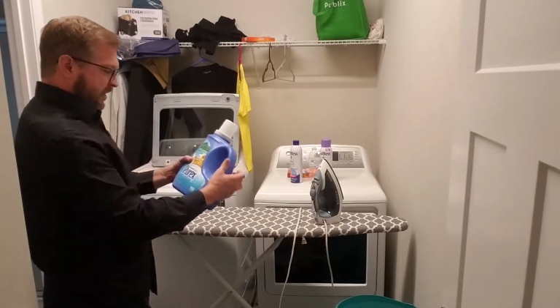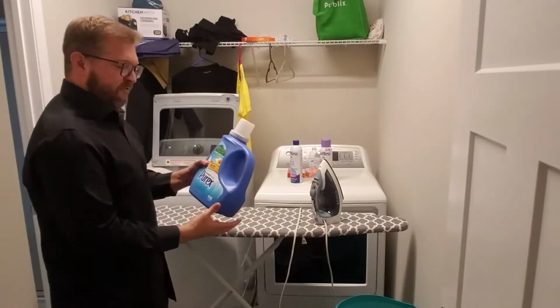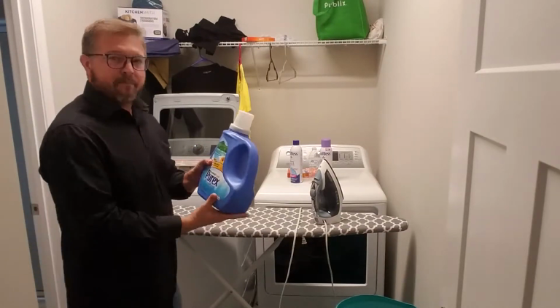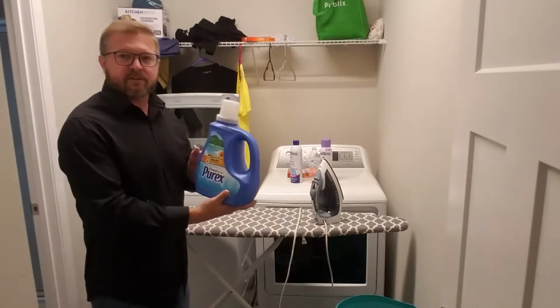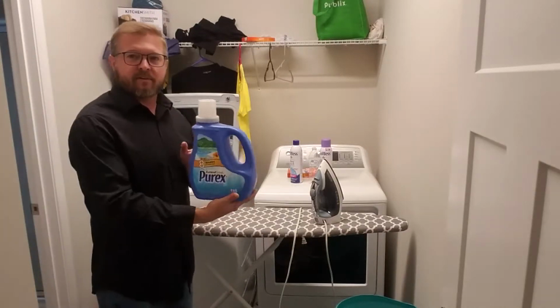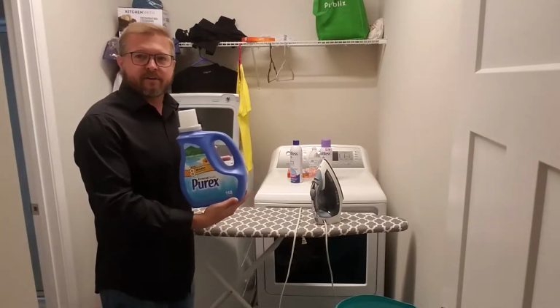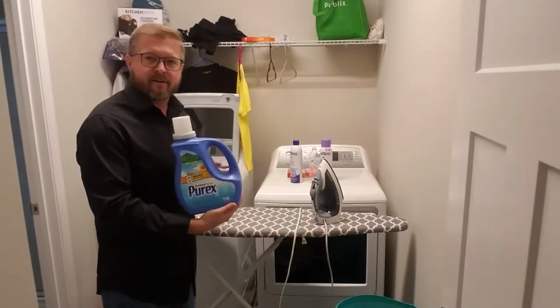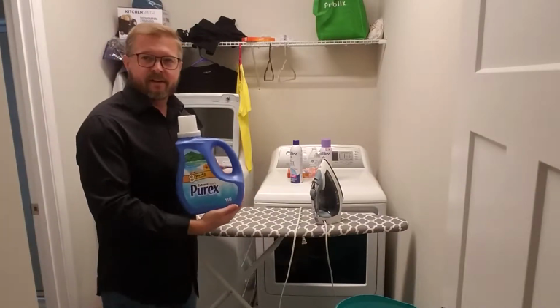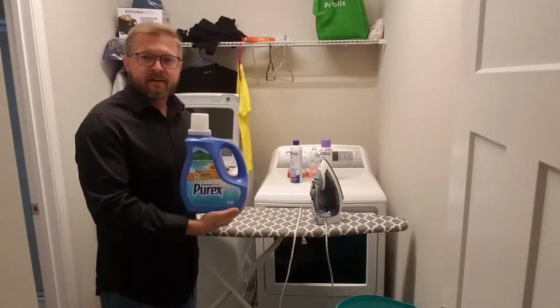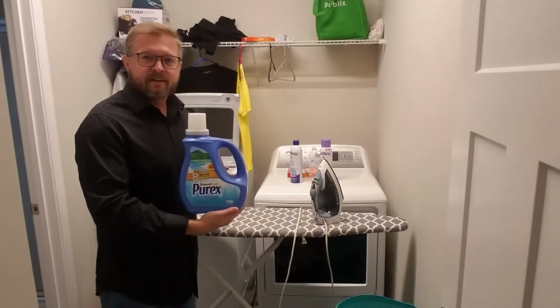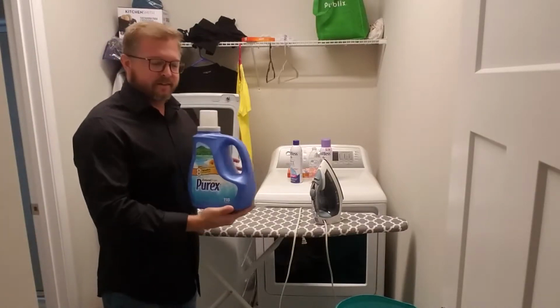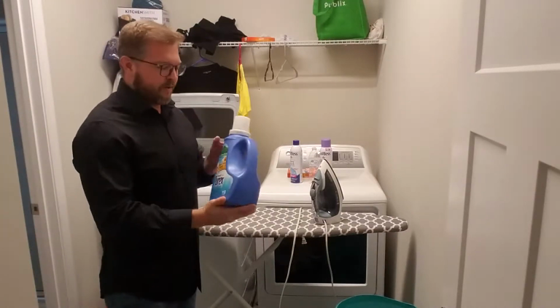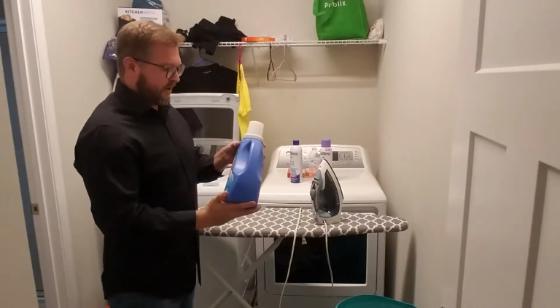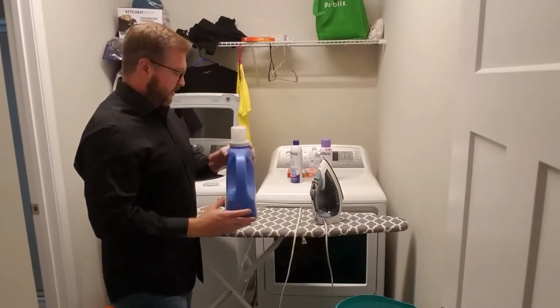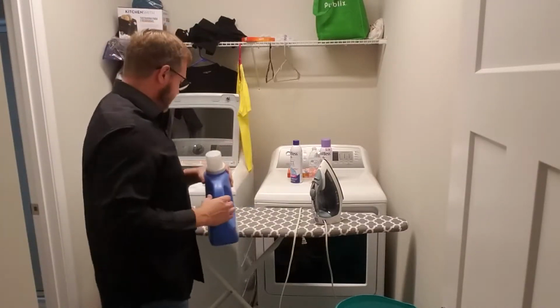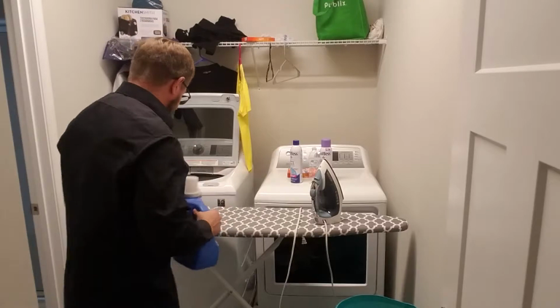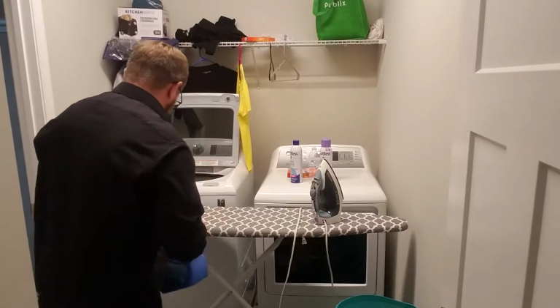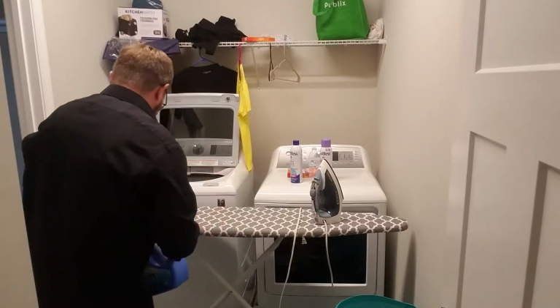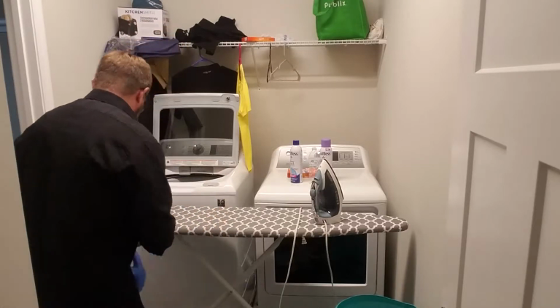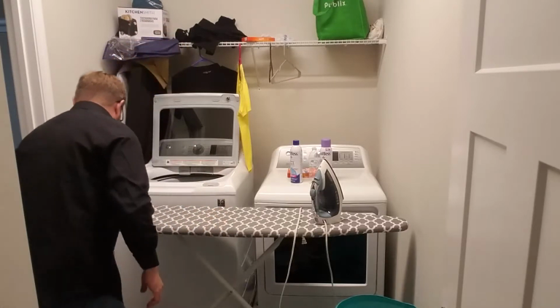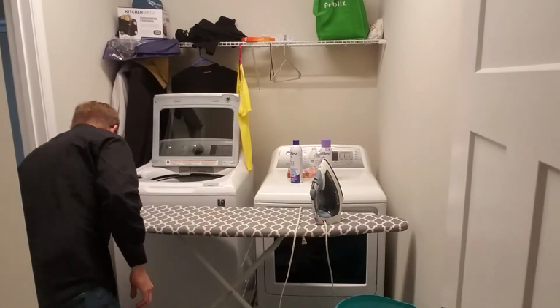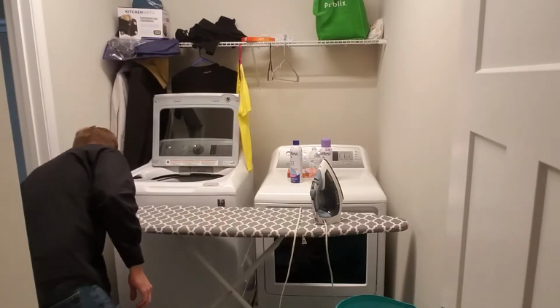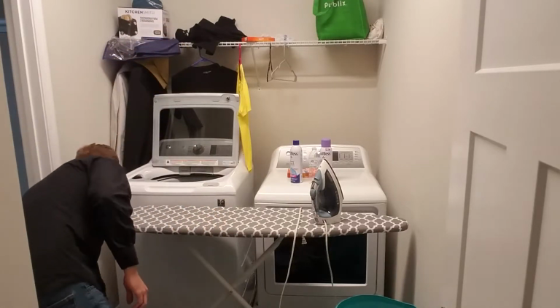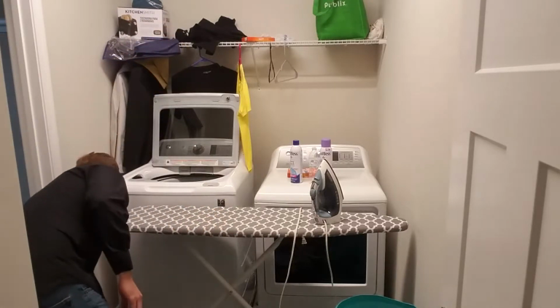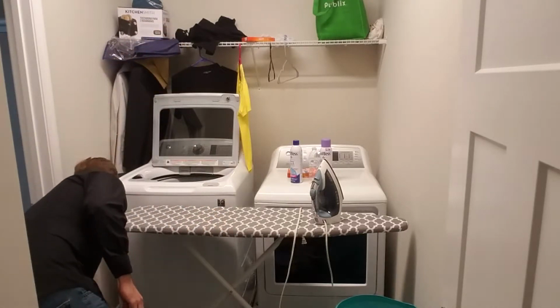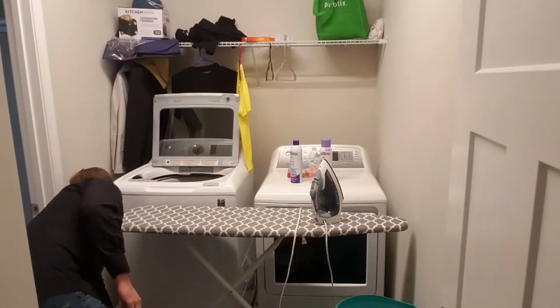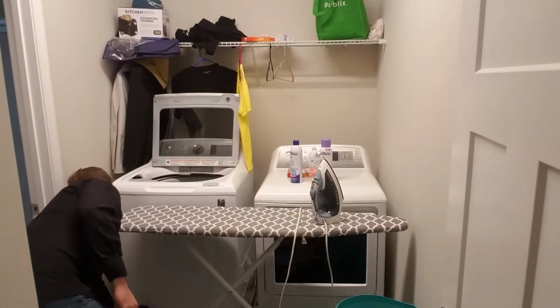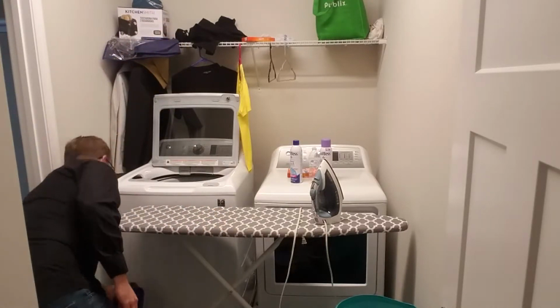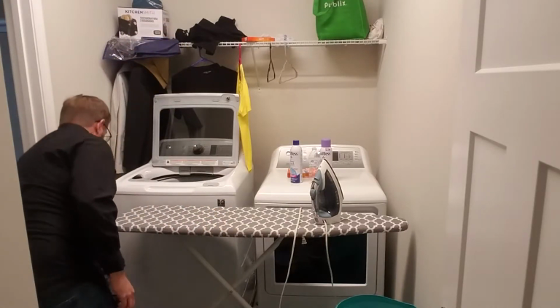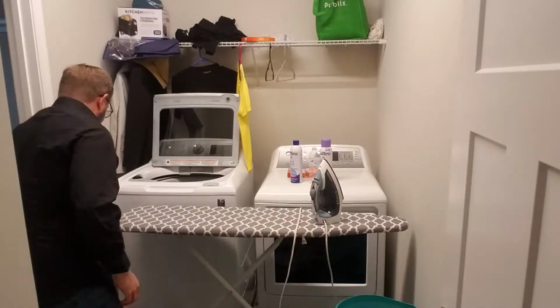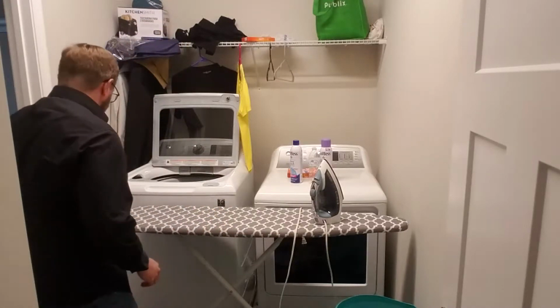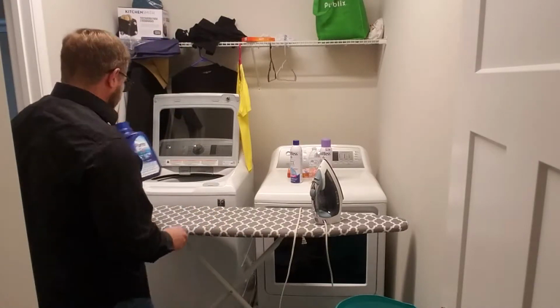Also, you have fabric softener. That makes your clothes really soft and feel nice.